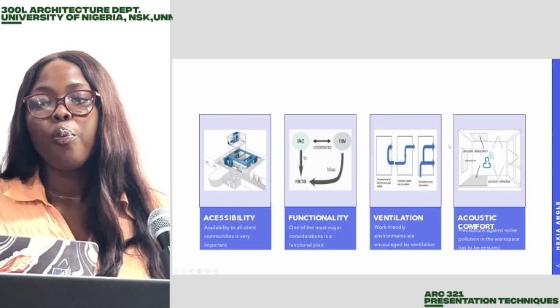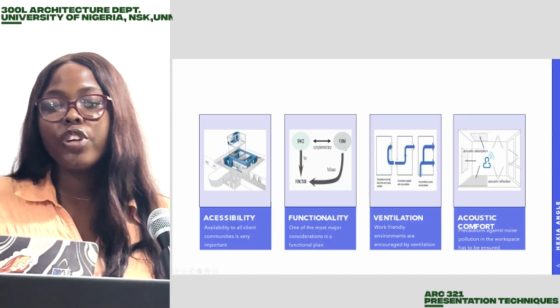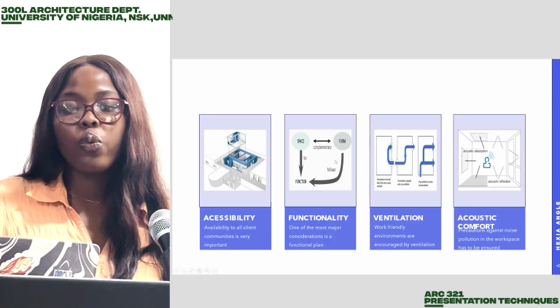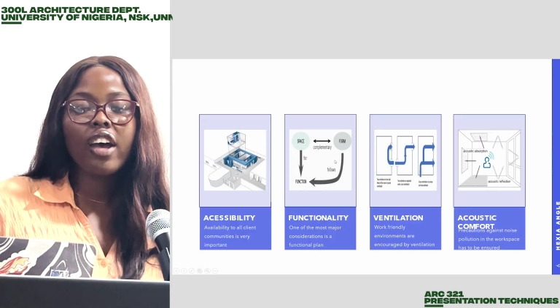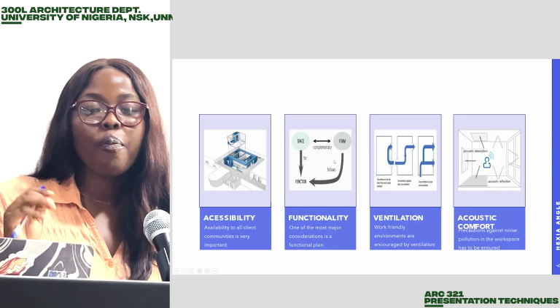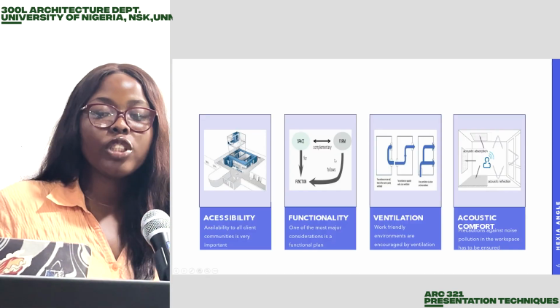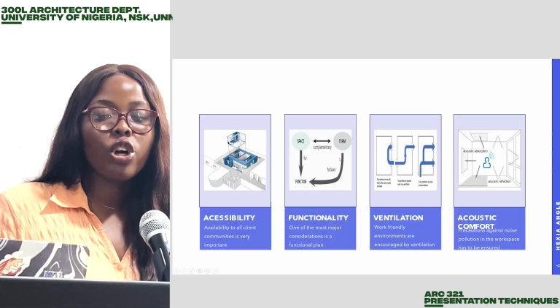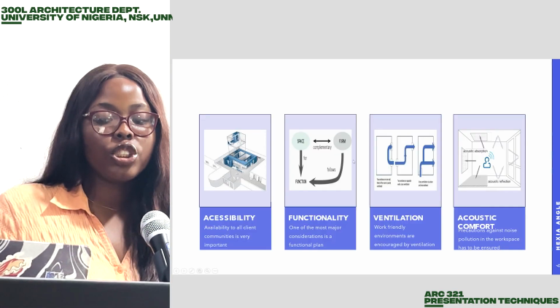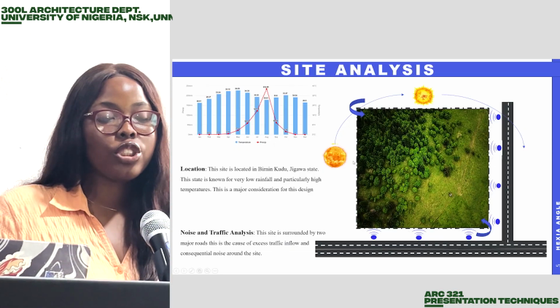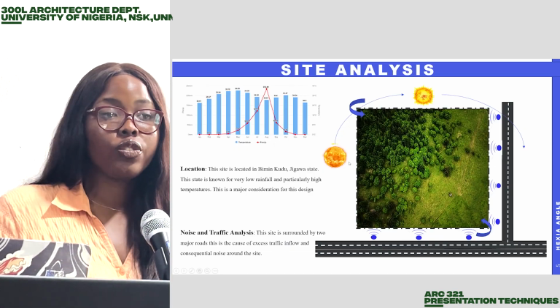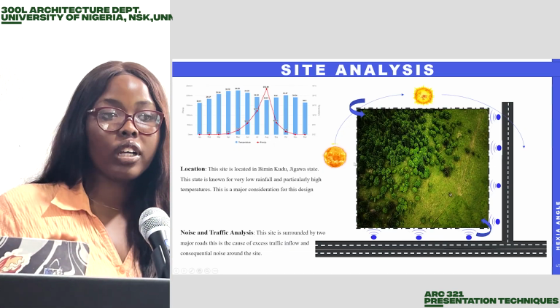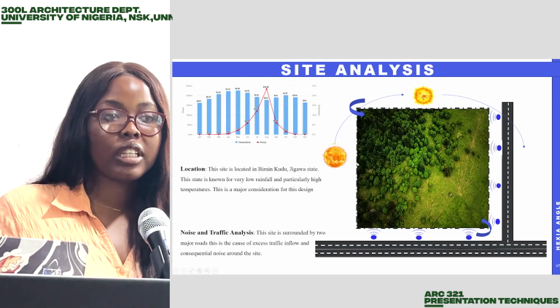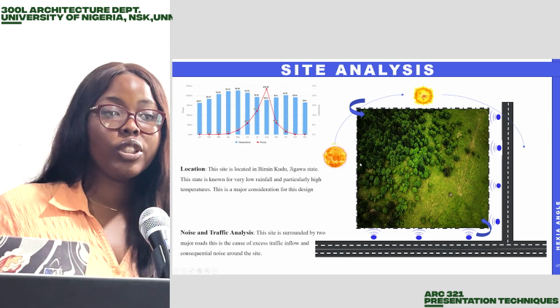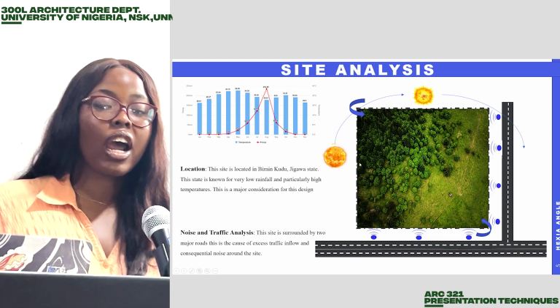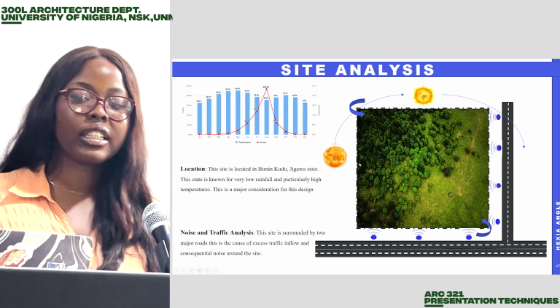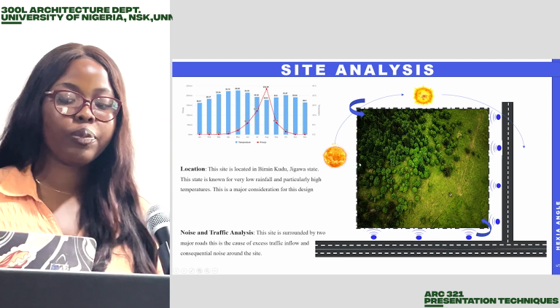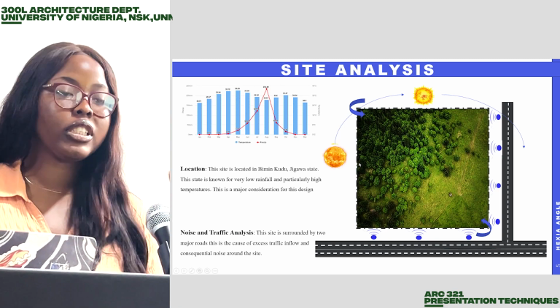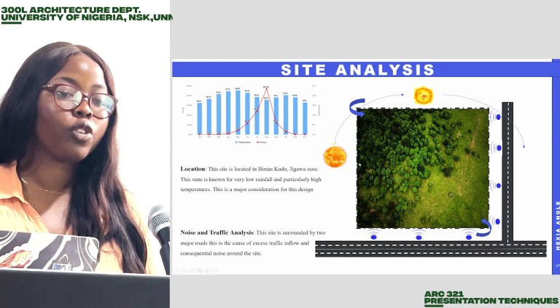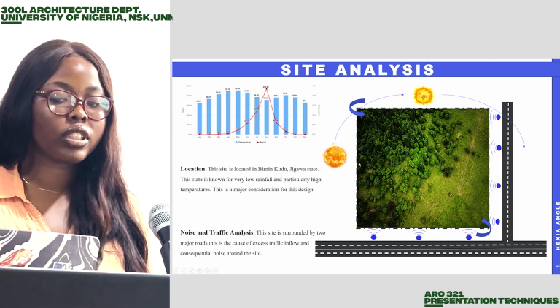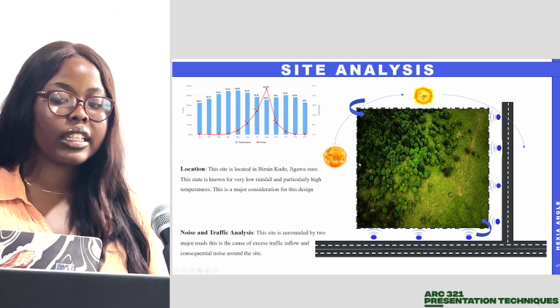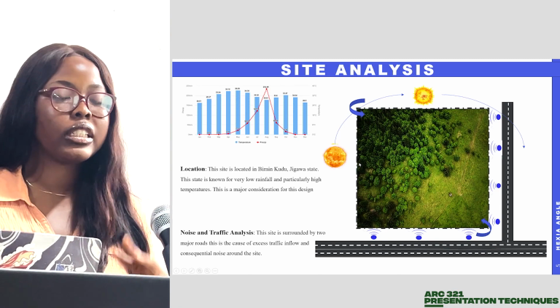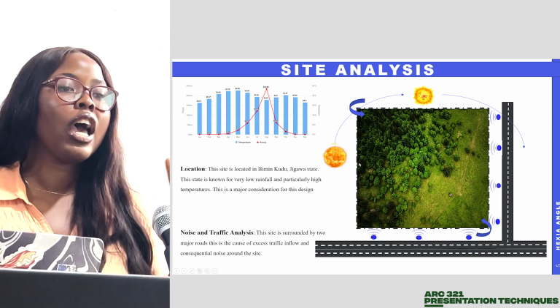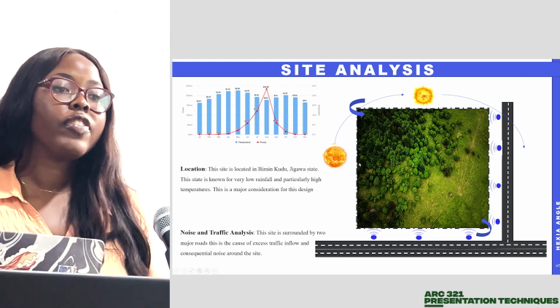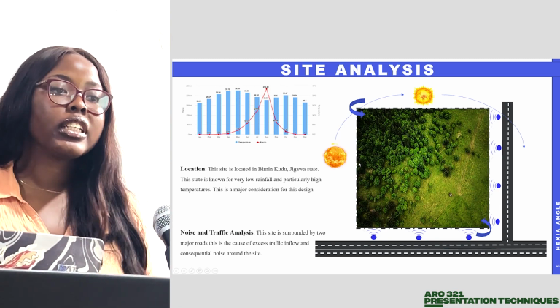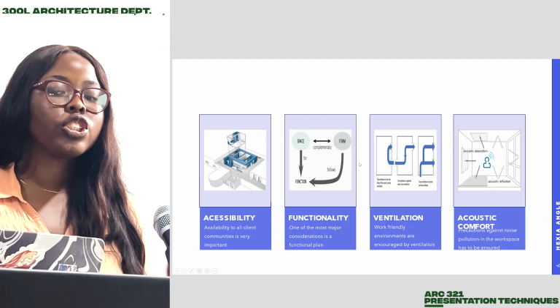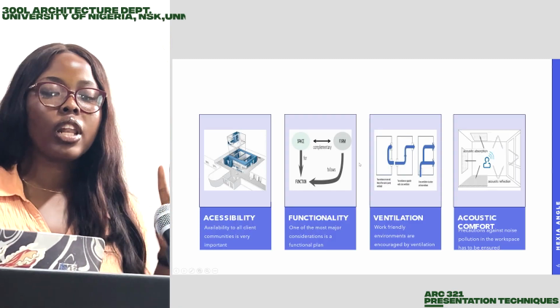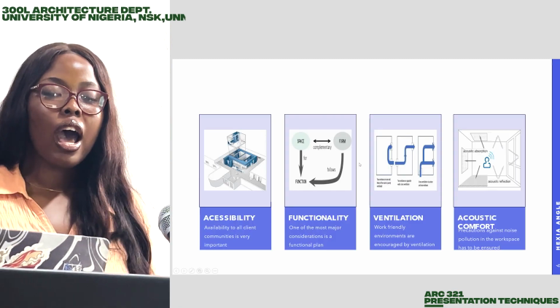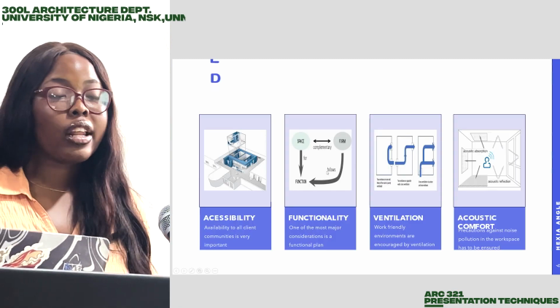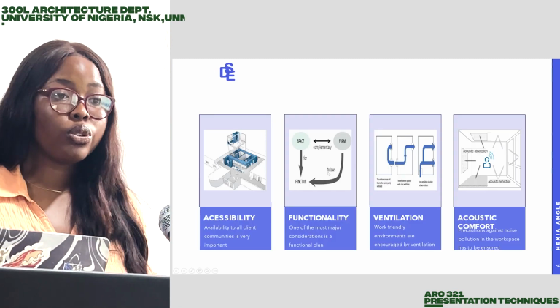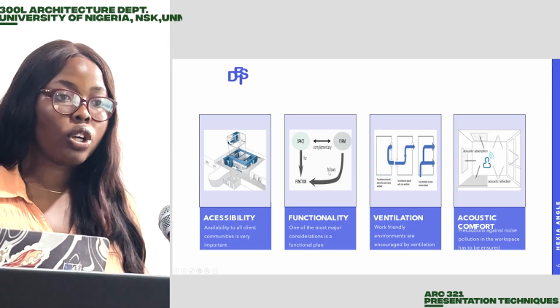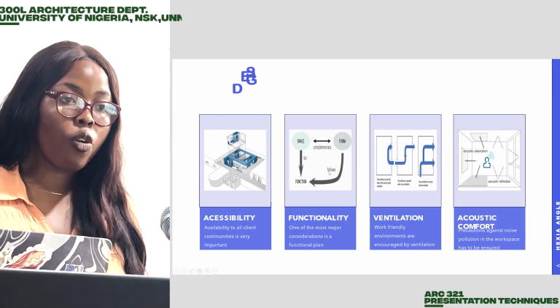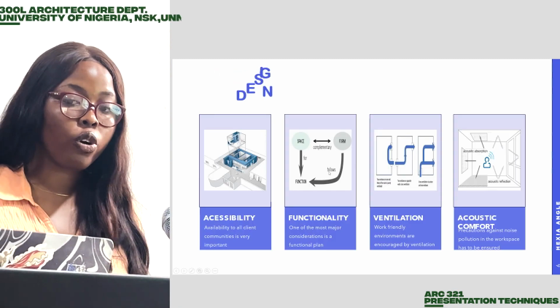Moving on, we have major considerations for design which are accessibility, functionality, ventilation, and acoustic comfort.